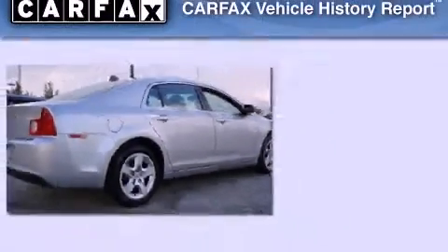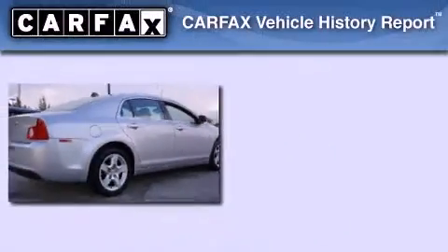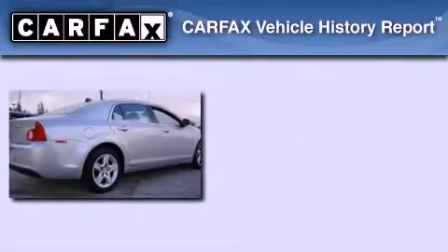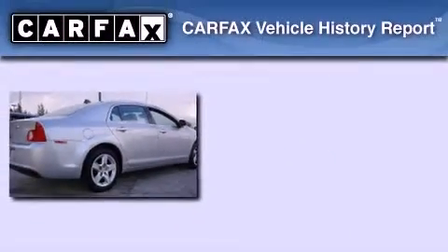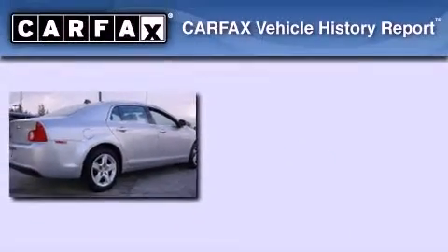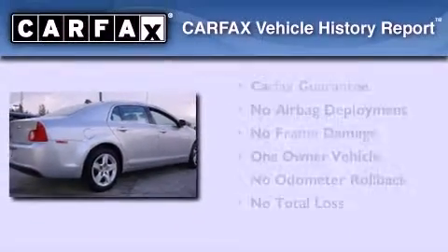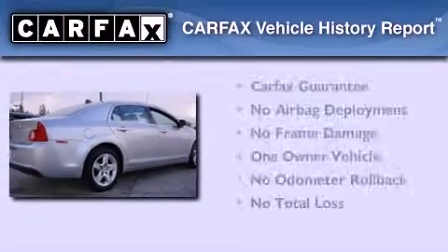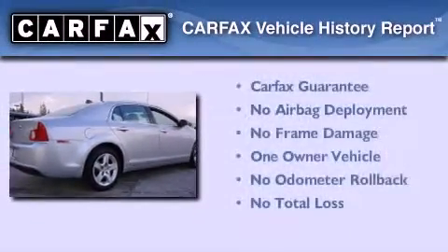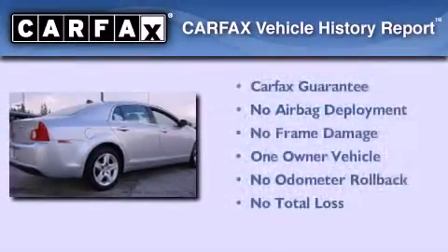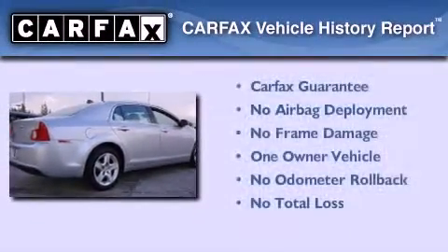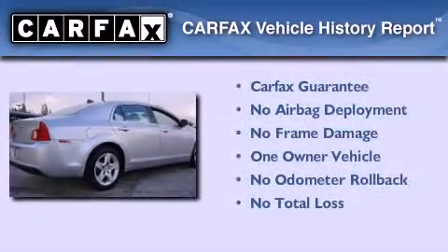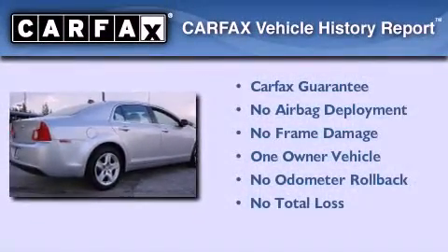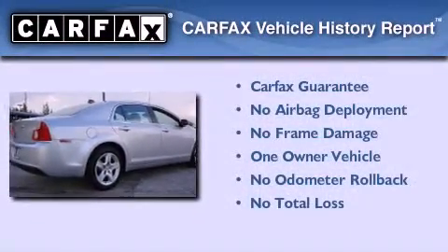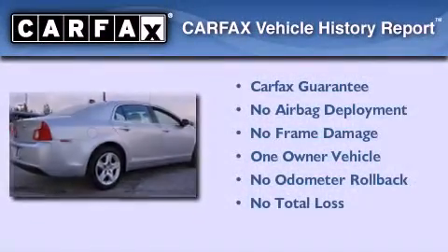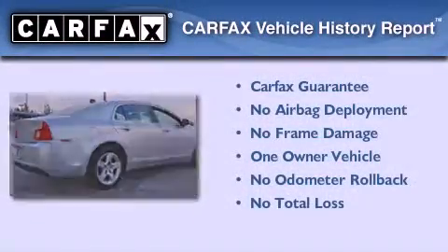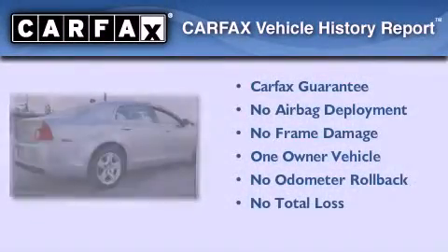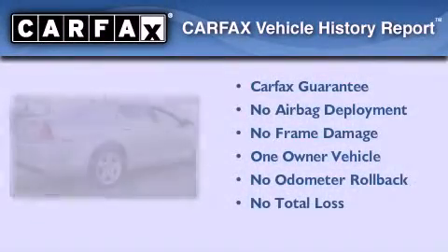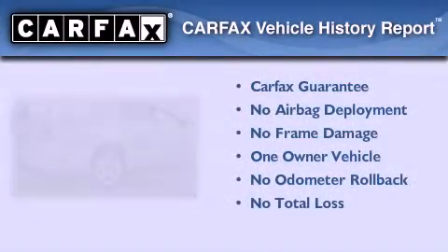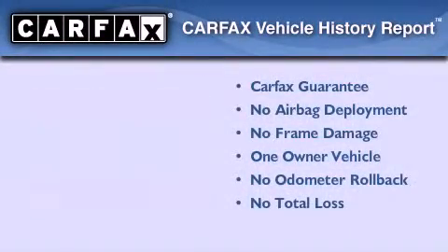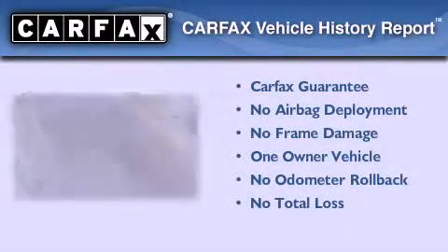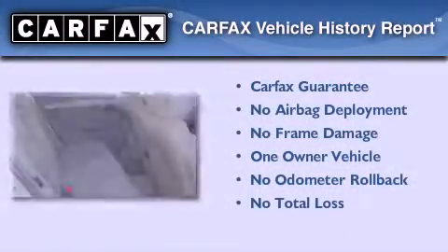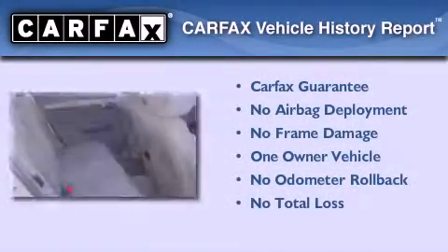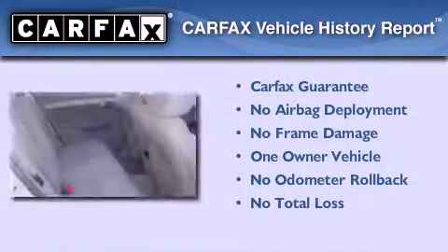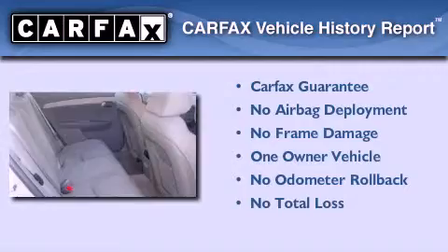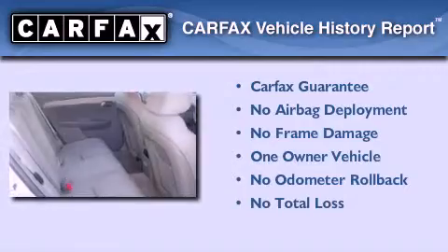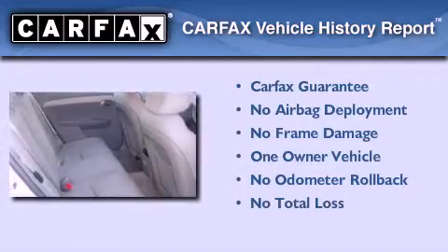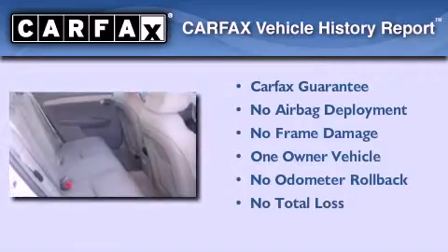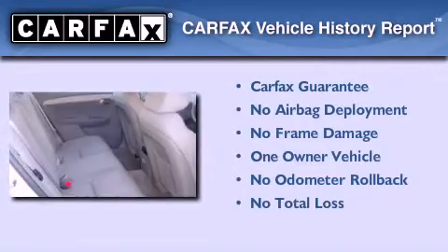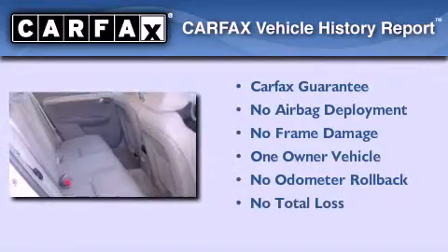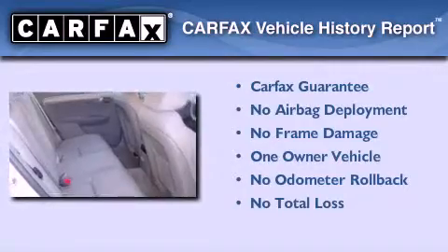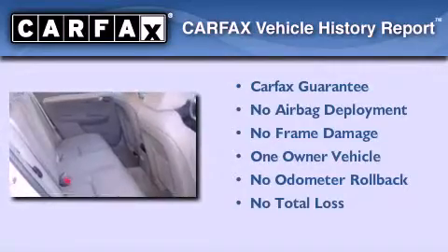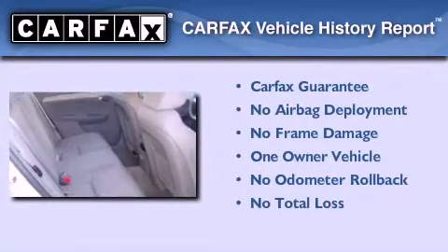This Chevrolet has had only one owner, and it qualifies for the Carfax buyback guarantee.